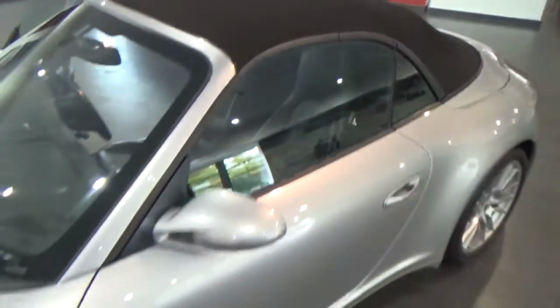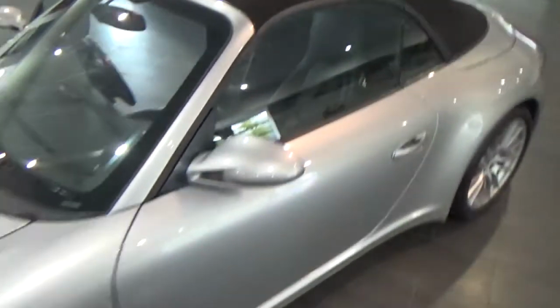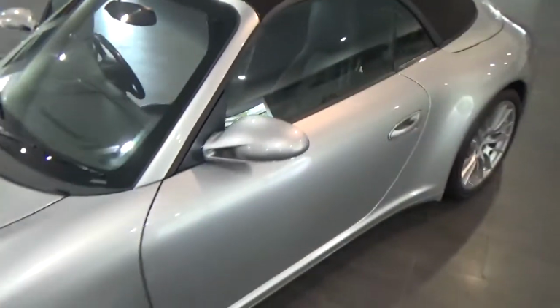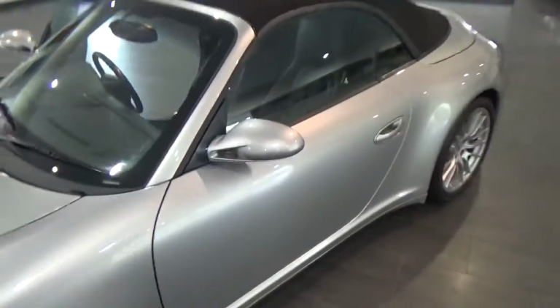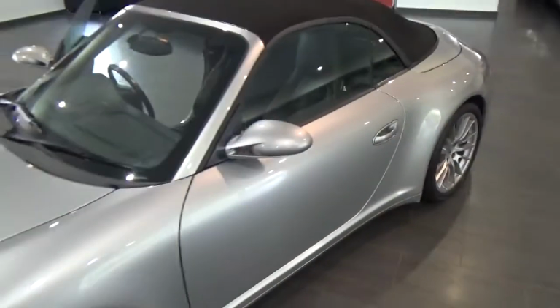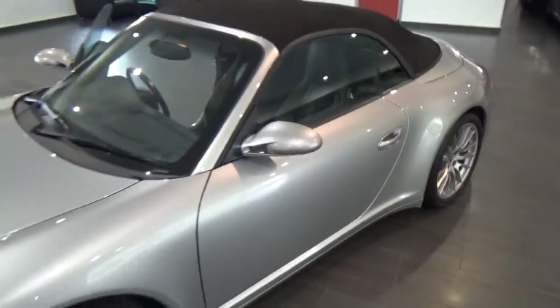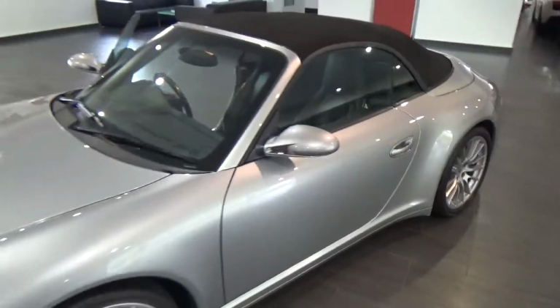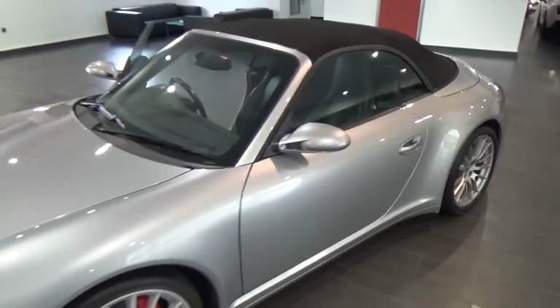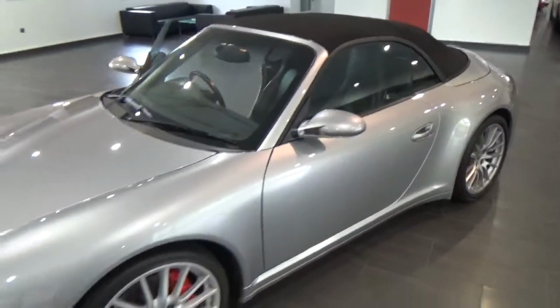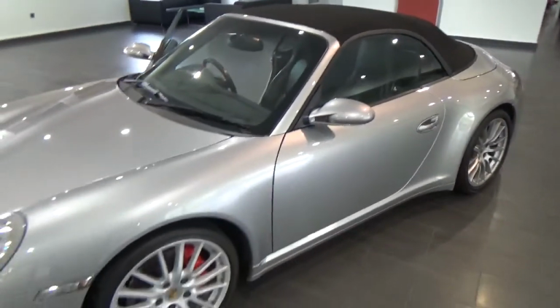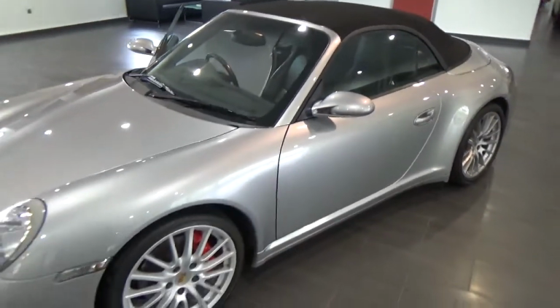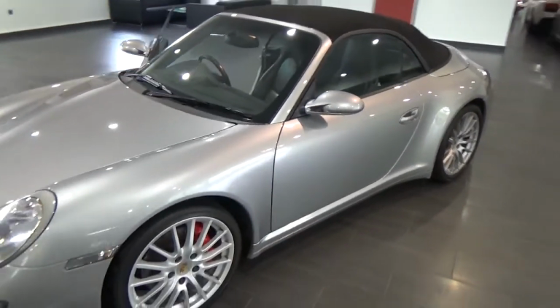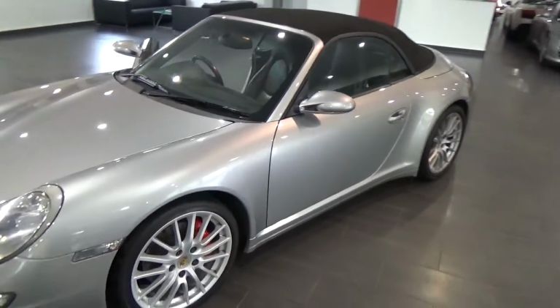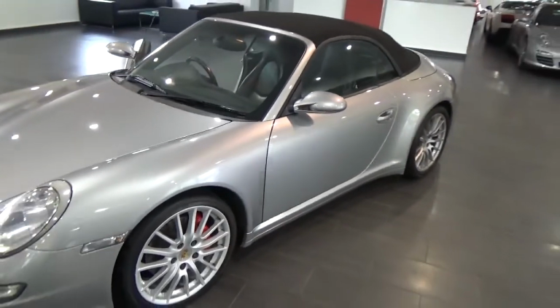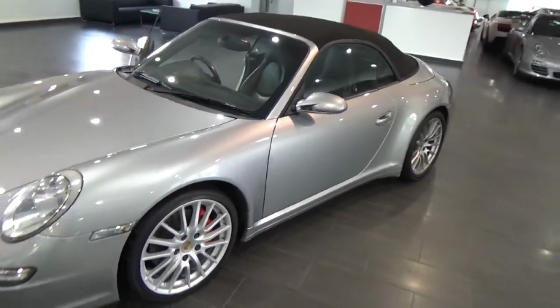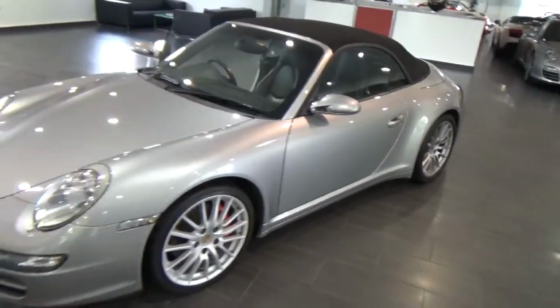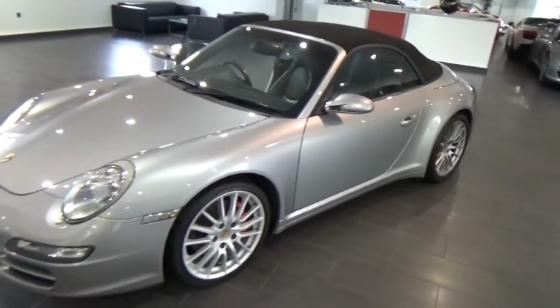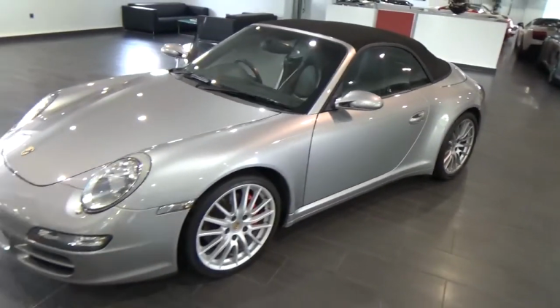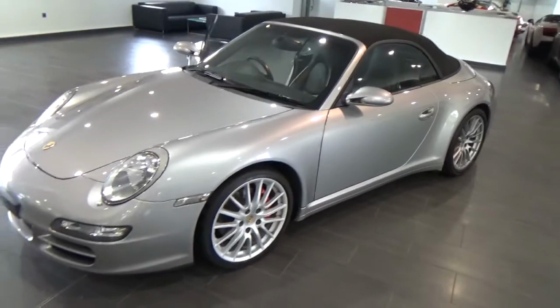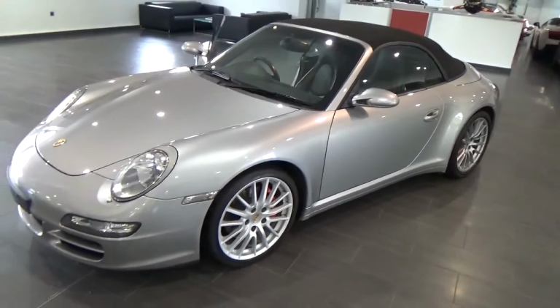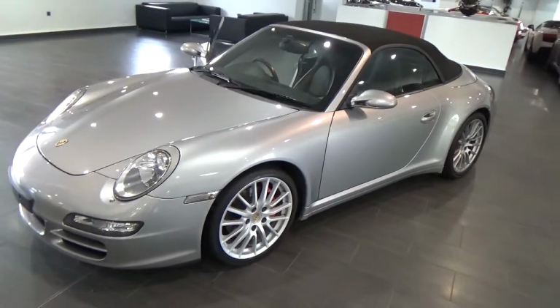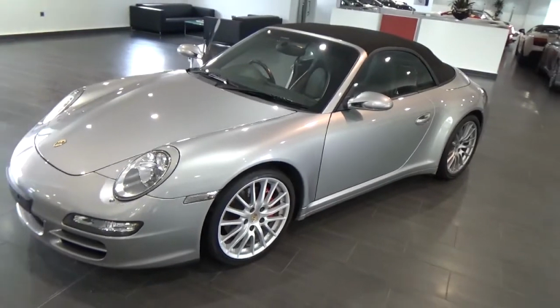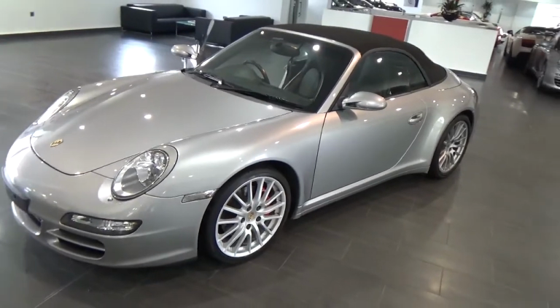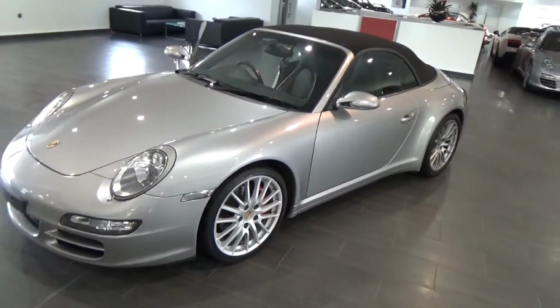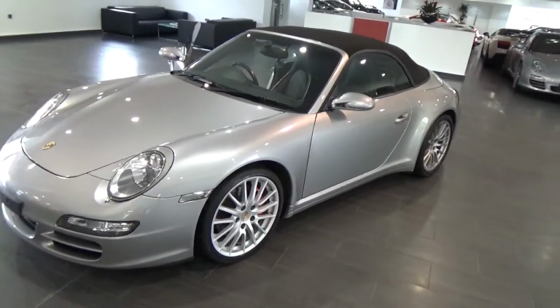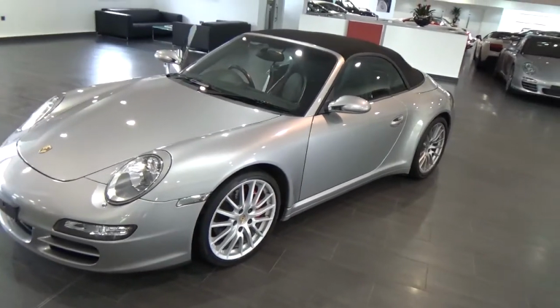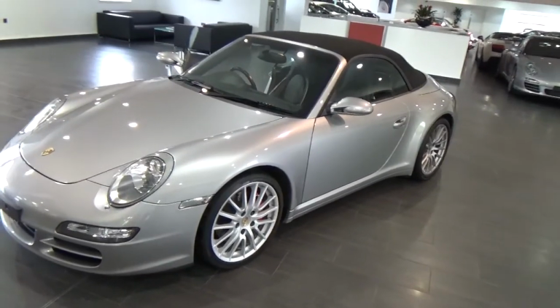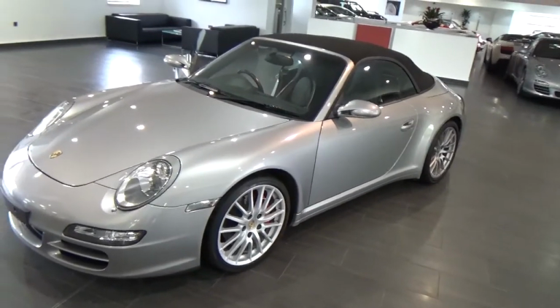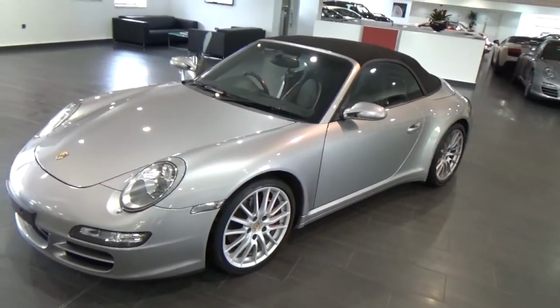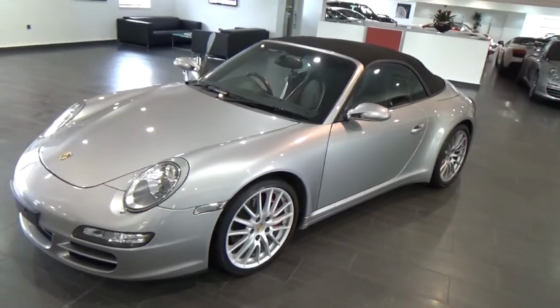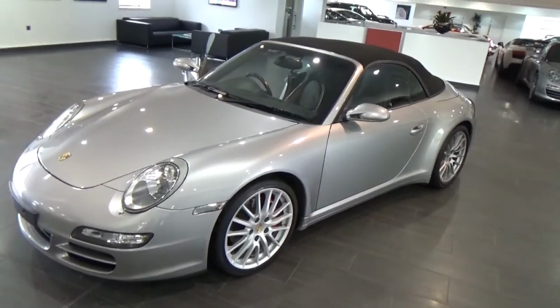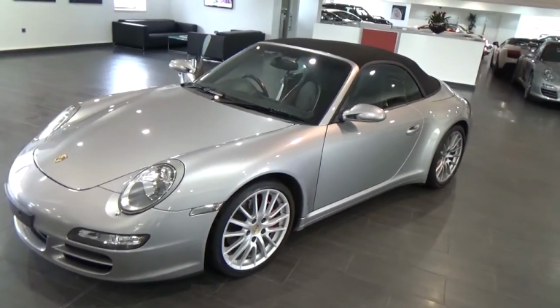So there we go — a stunning wide-bodied 911 Carrera 4S Cabriolet. Happy bidding.